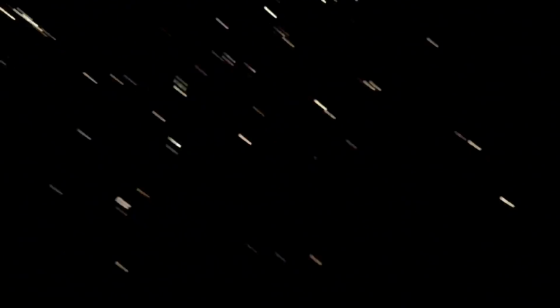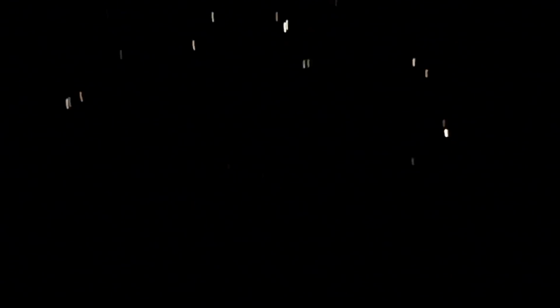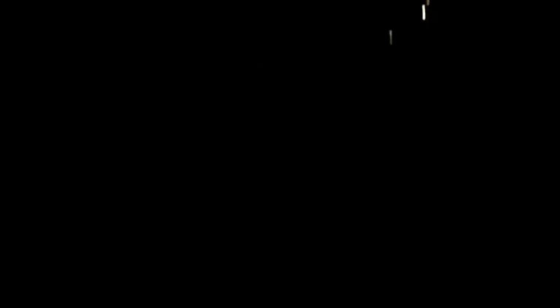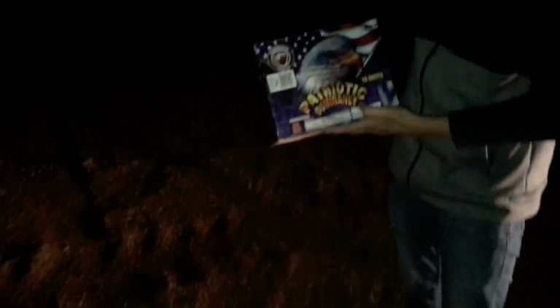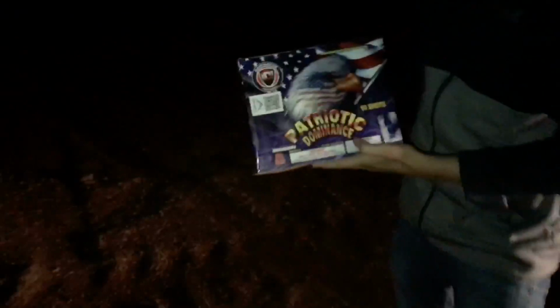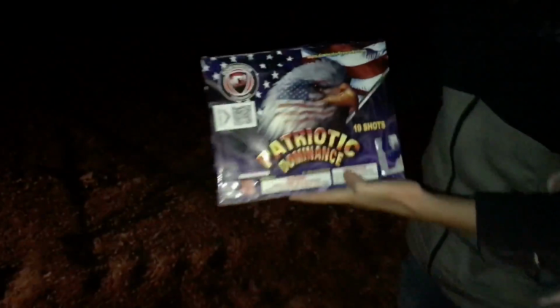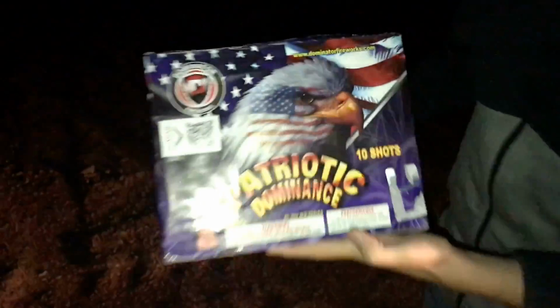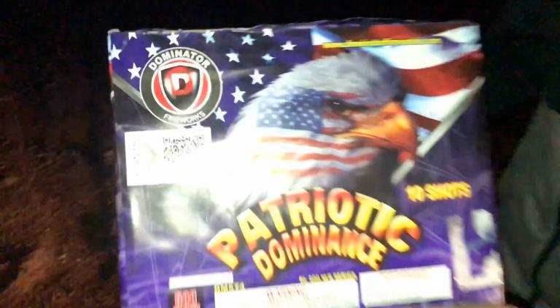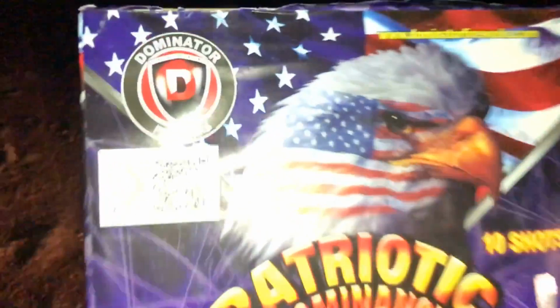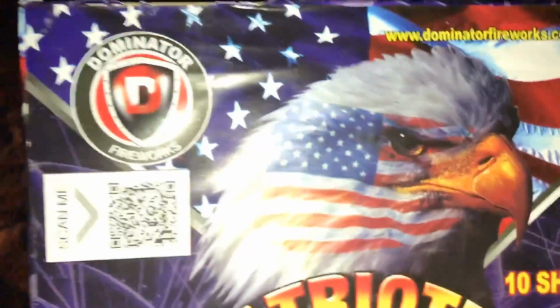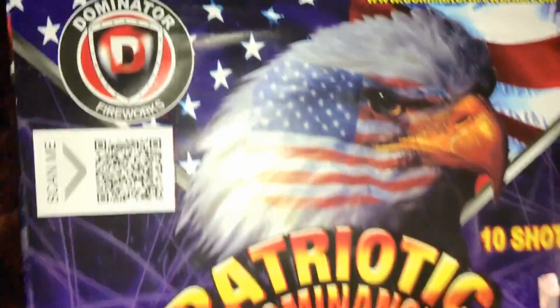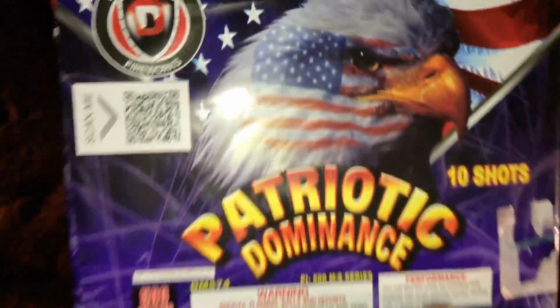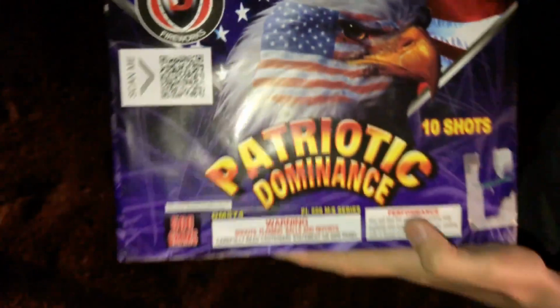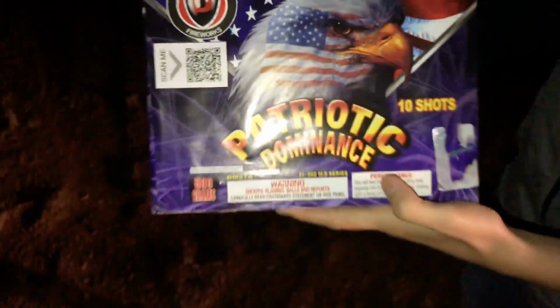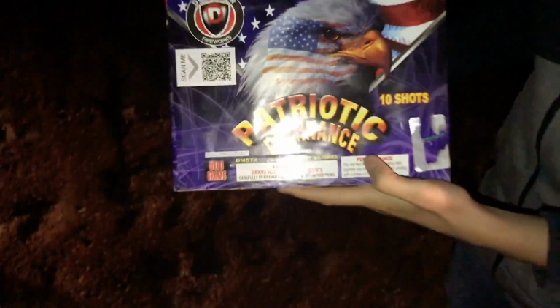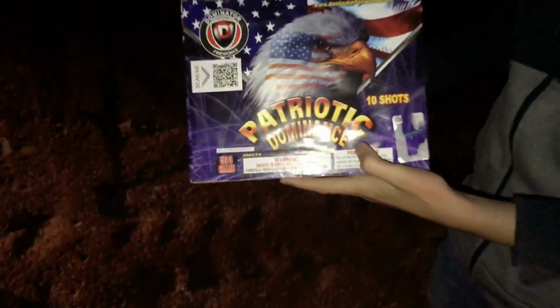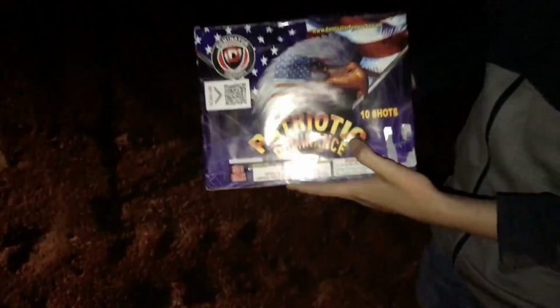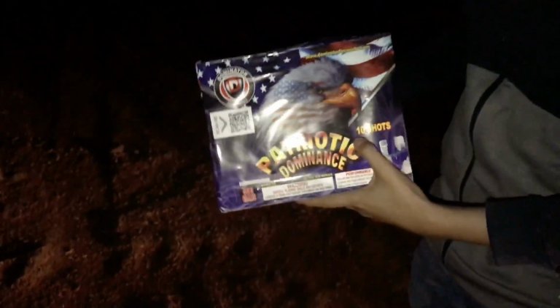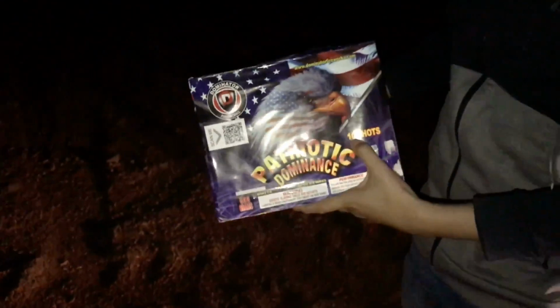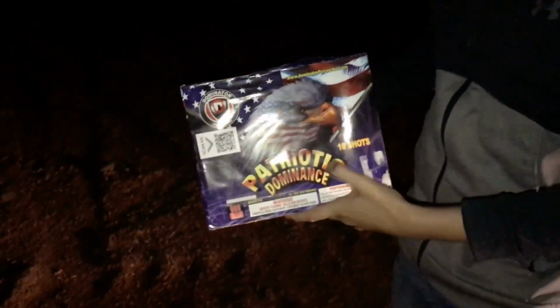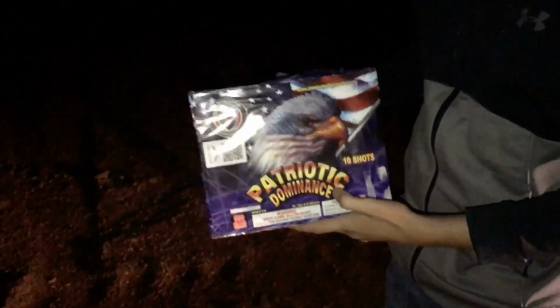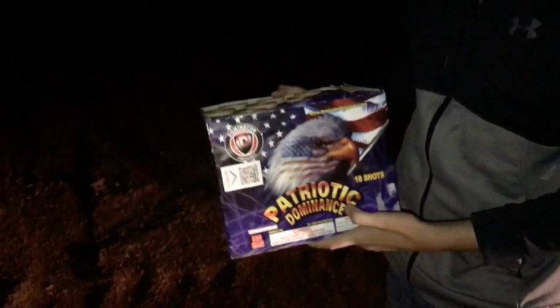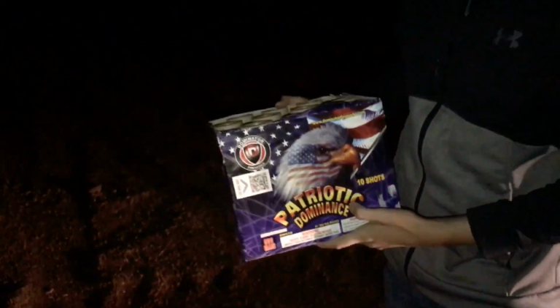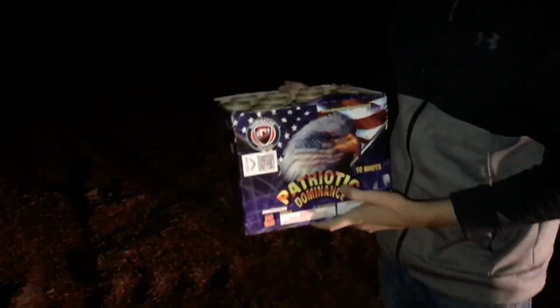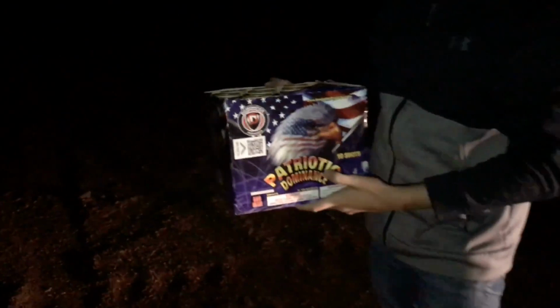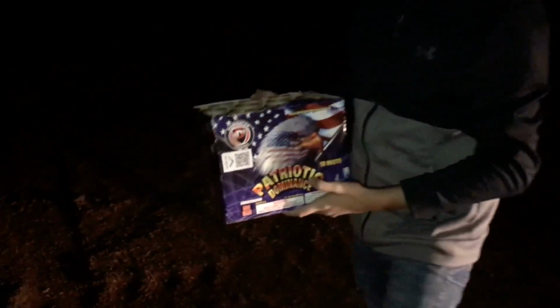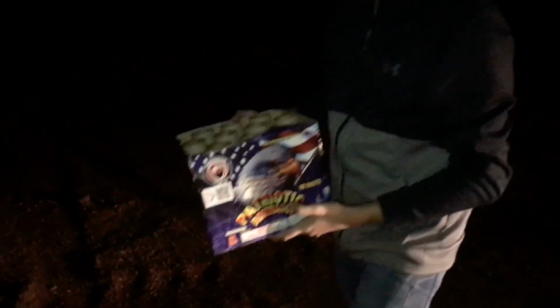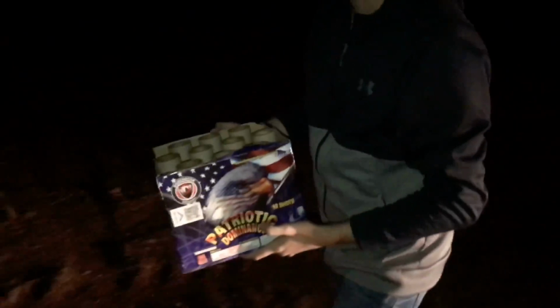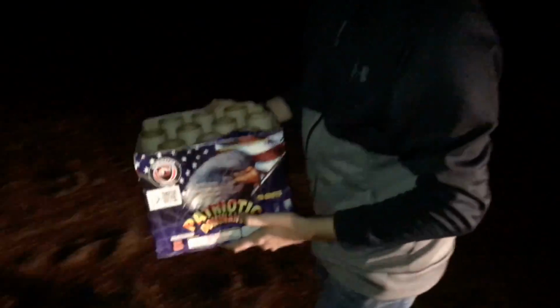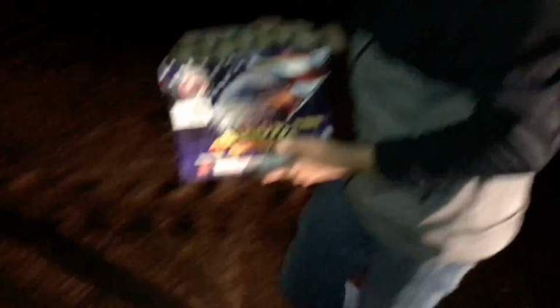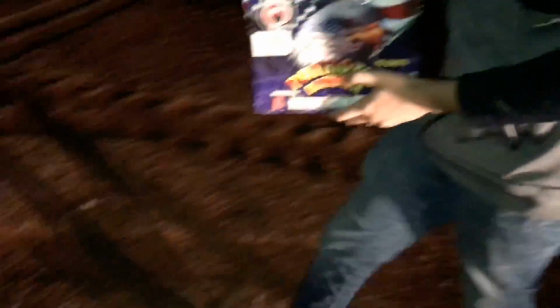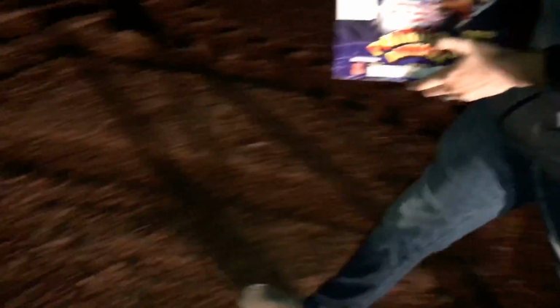Awesome! All right guys, it's time to do the Patriotic Dominance. This is 10 shots by Dominator Fireworks. Here we go.